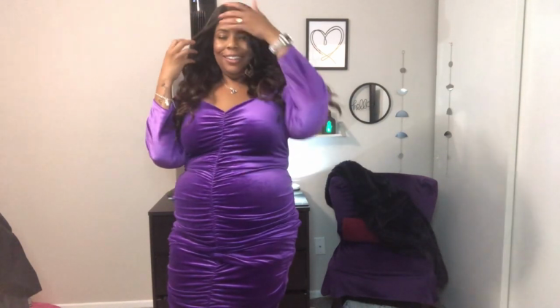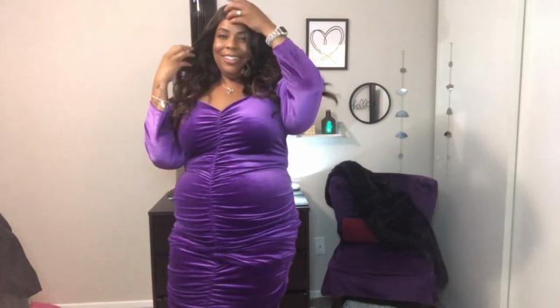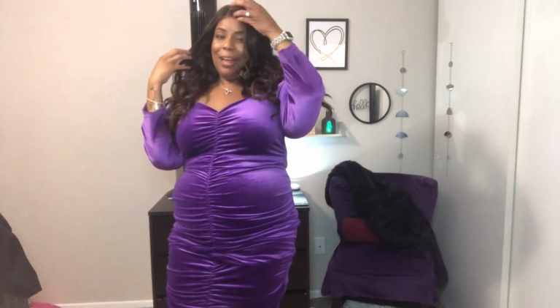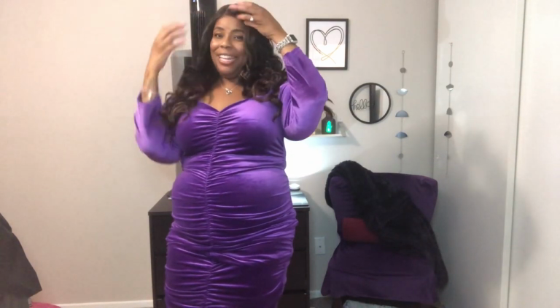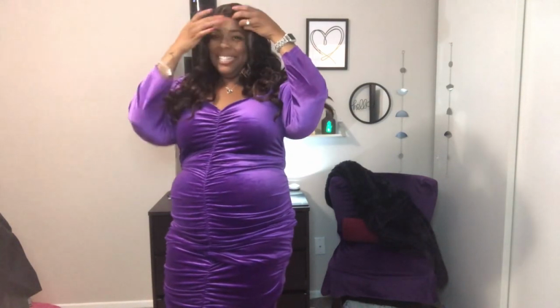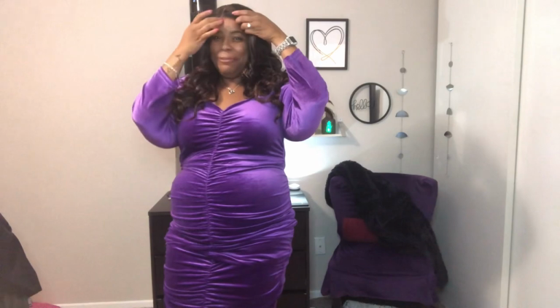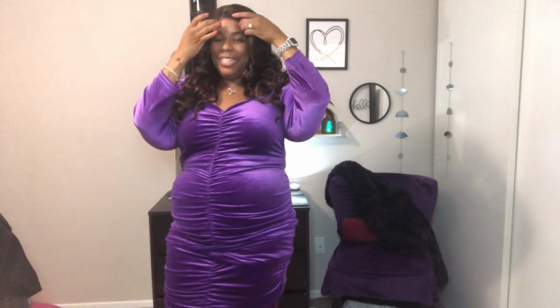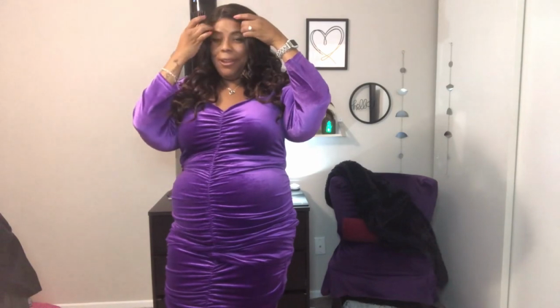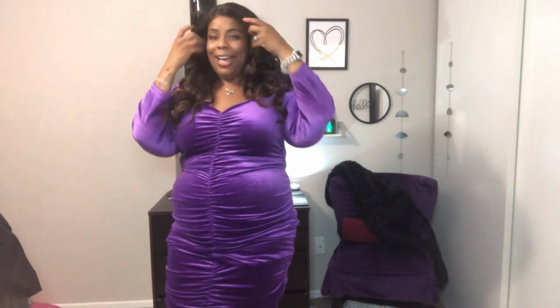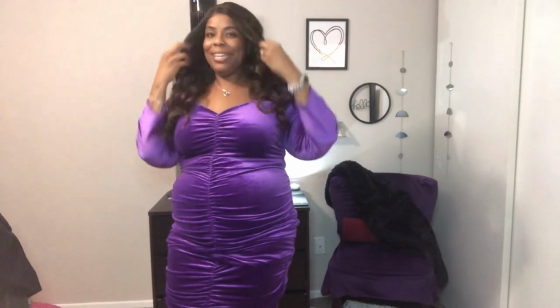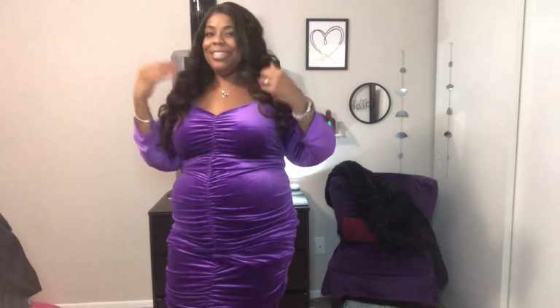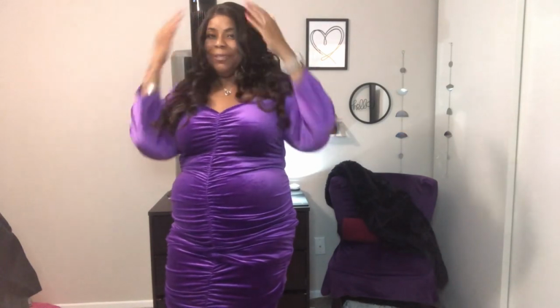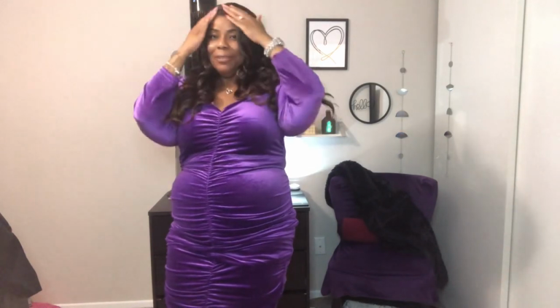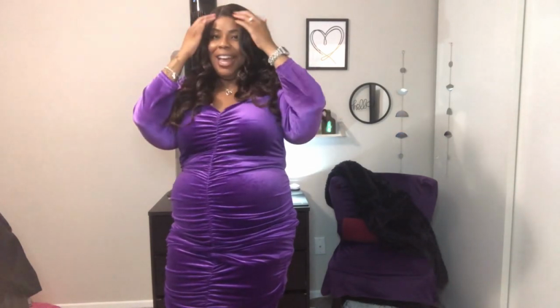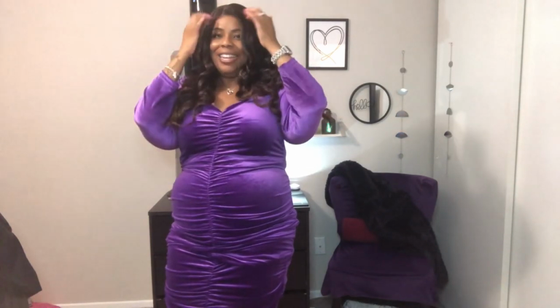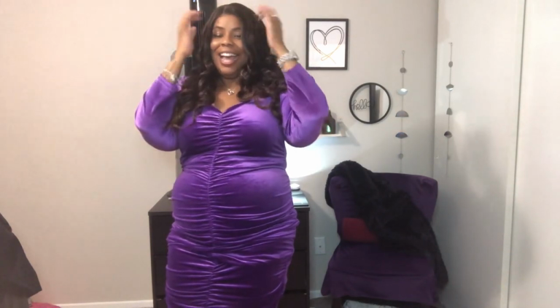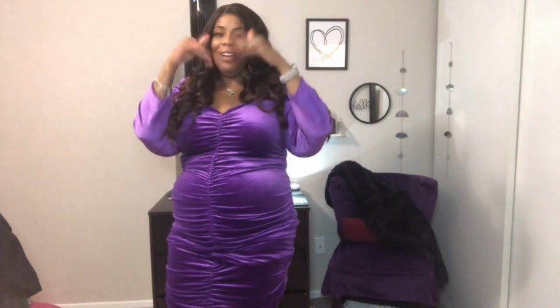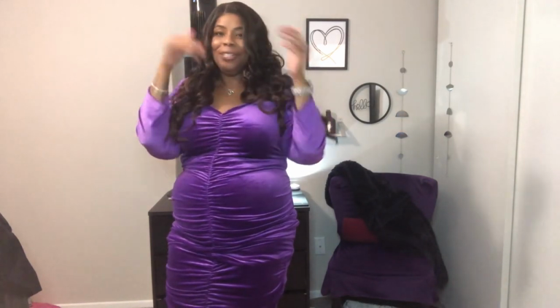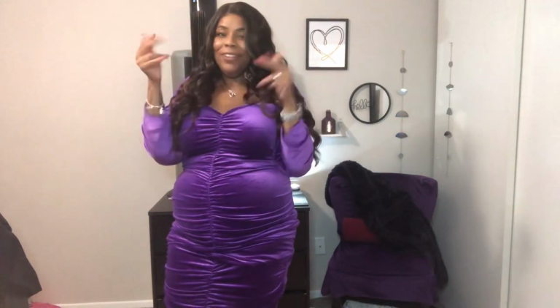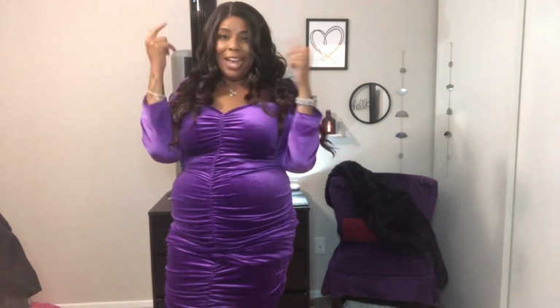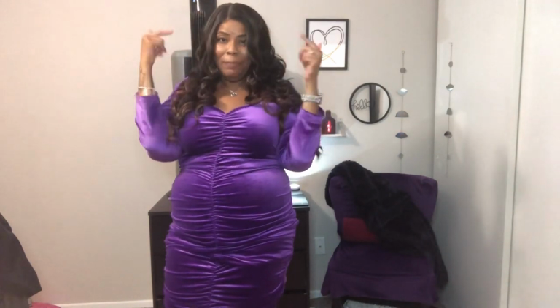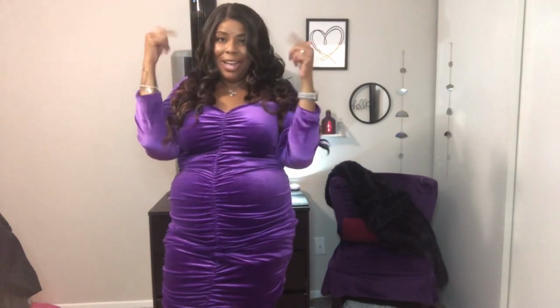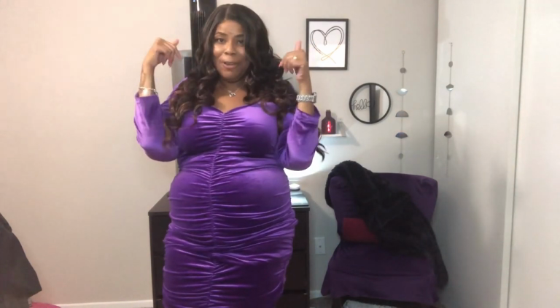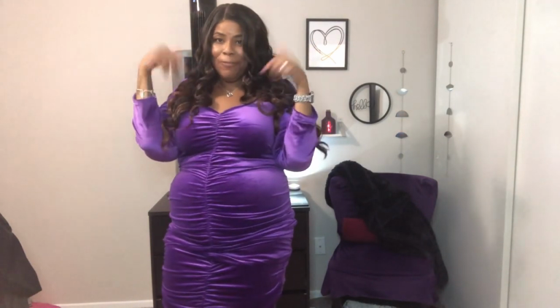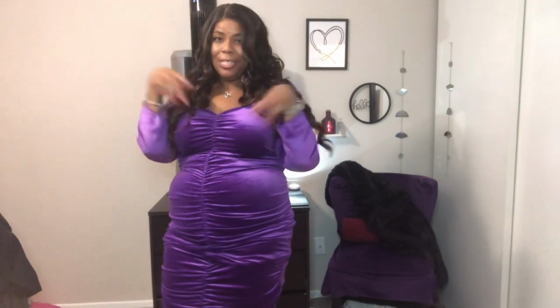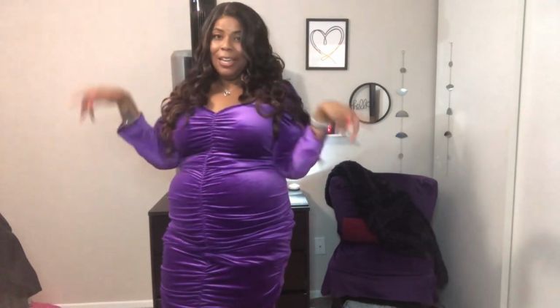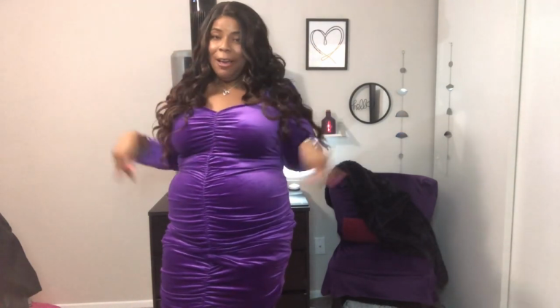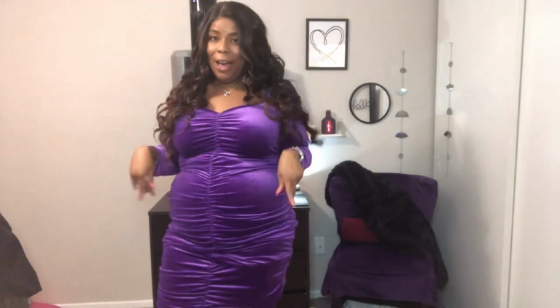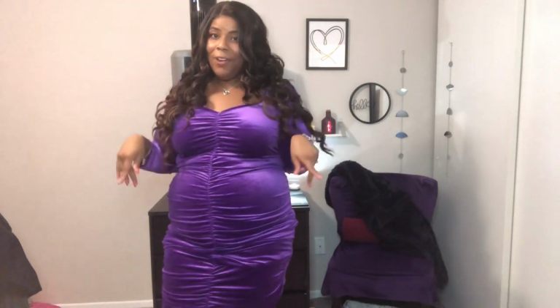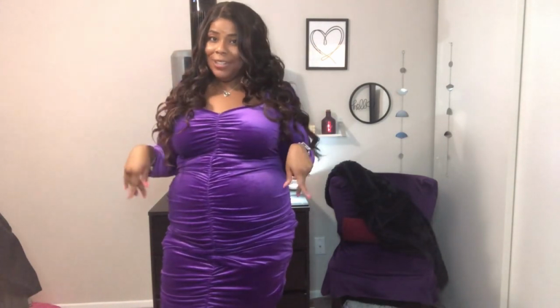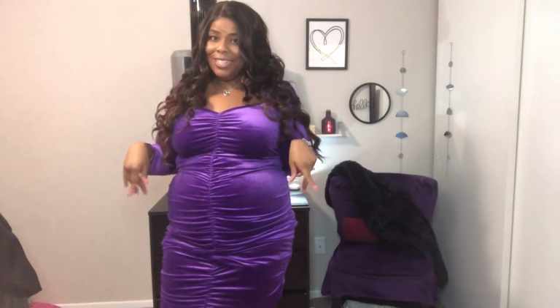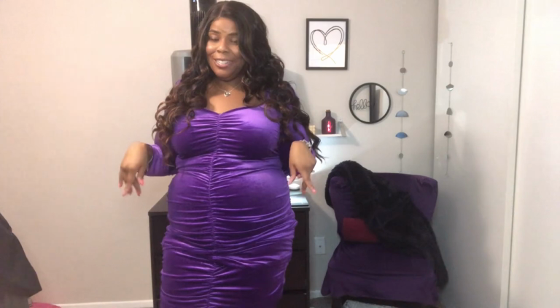Once I figured out how to put on the wig for these photos, that's it — it'll go, it'll go.